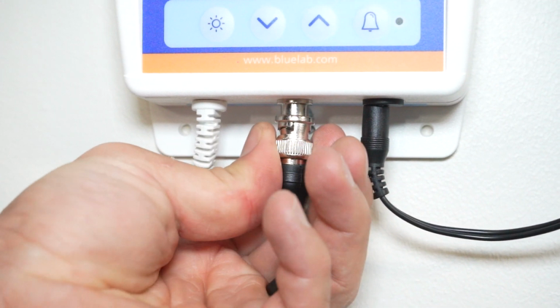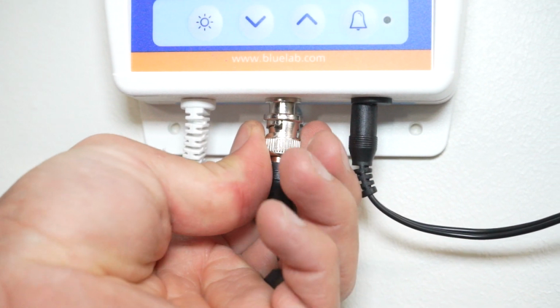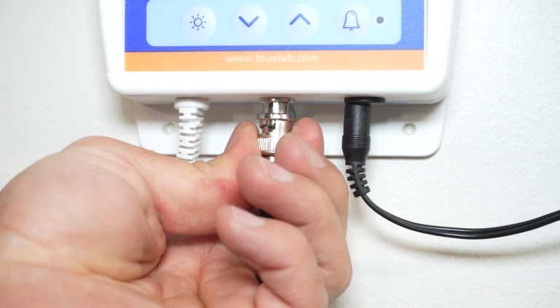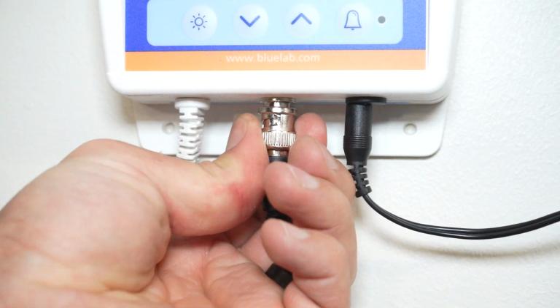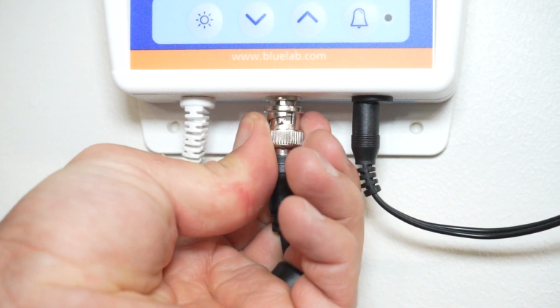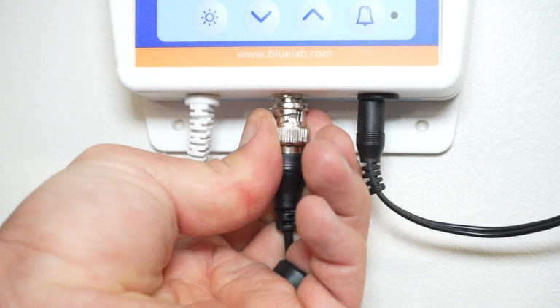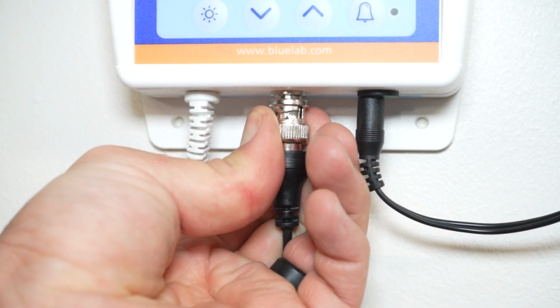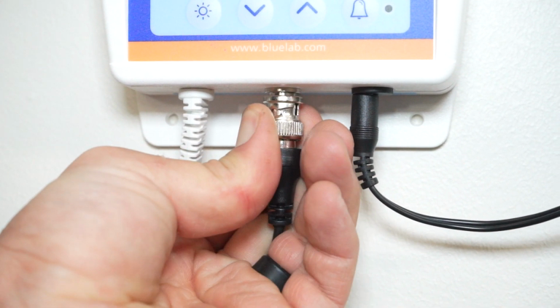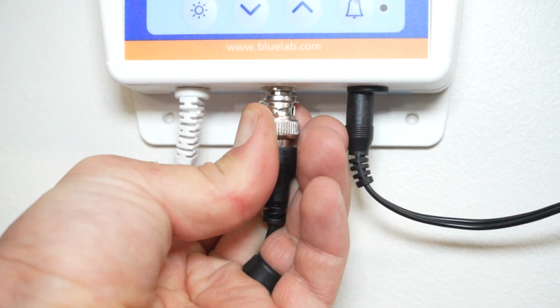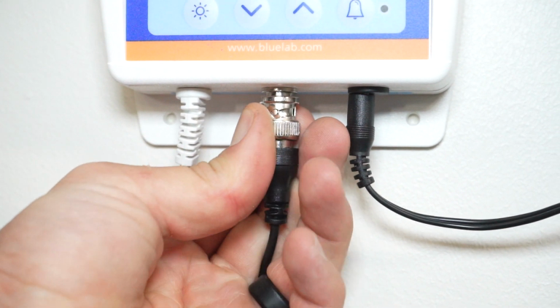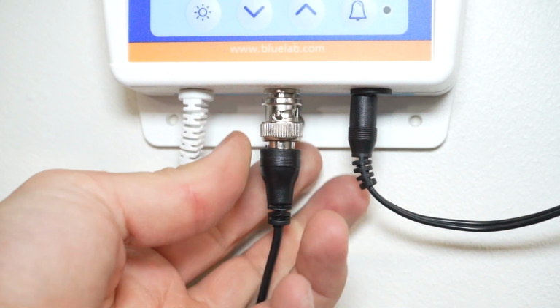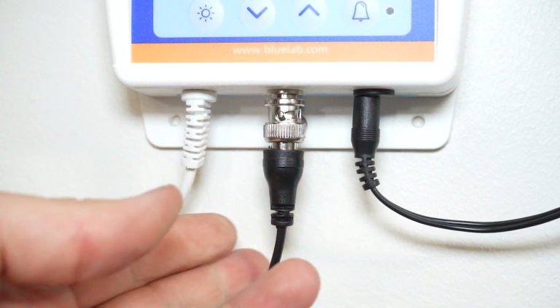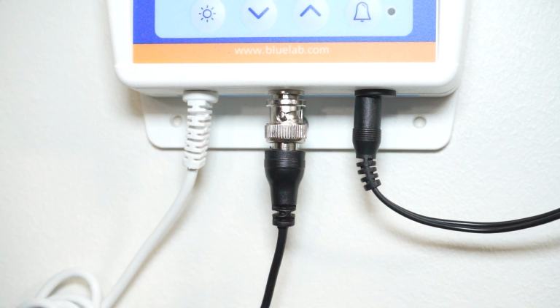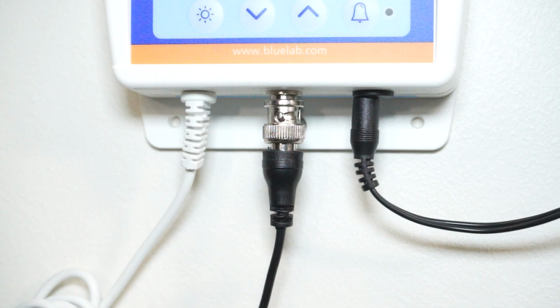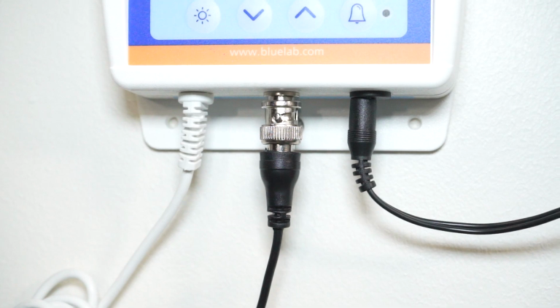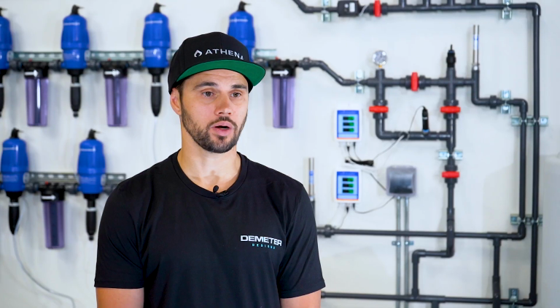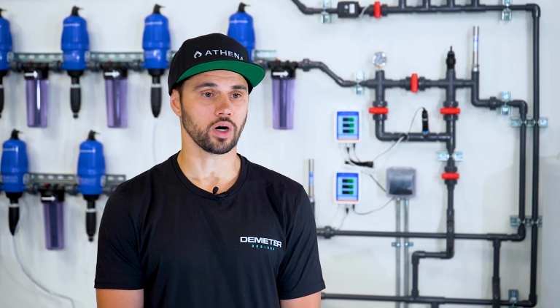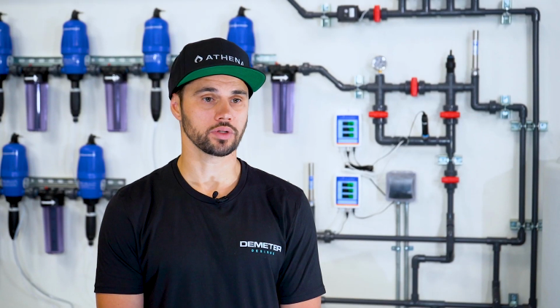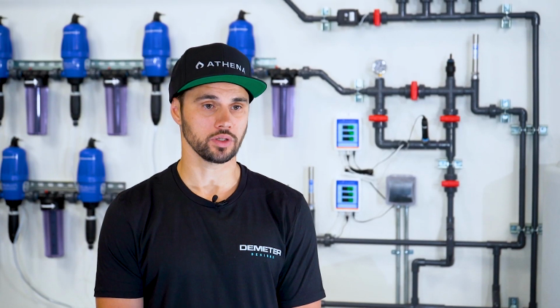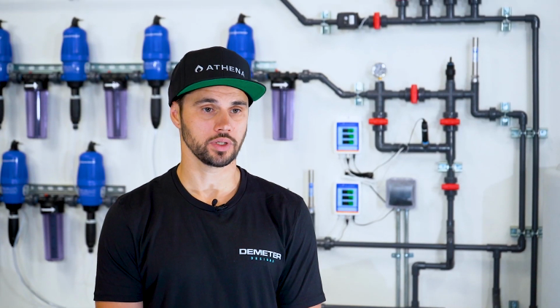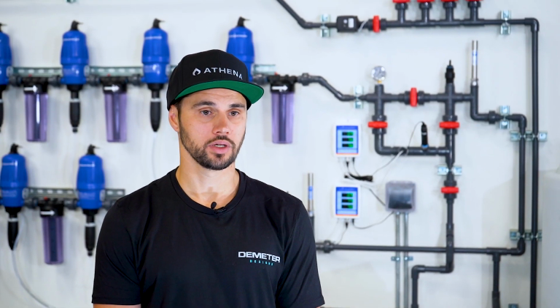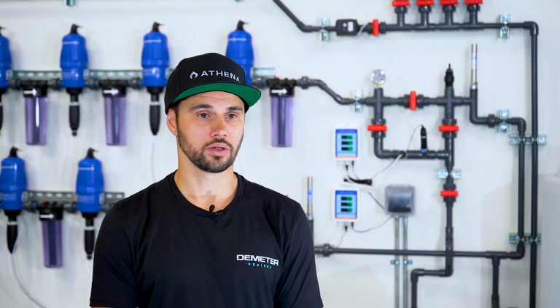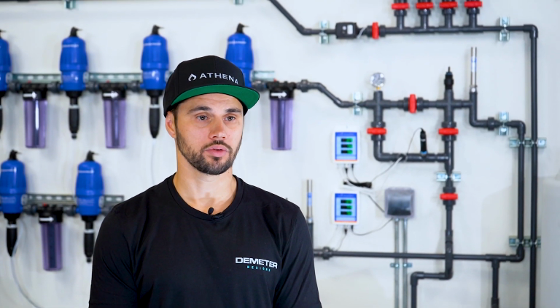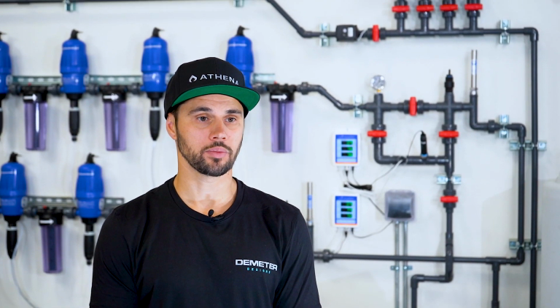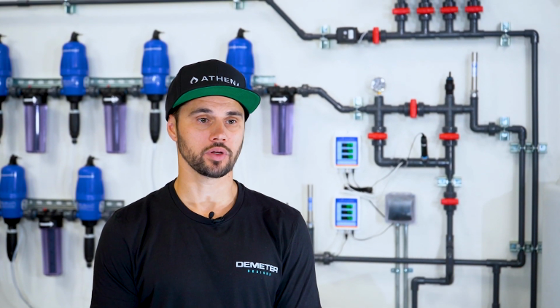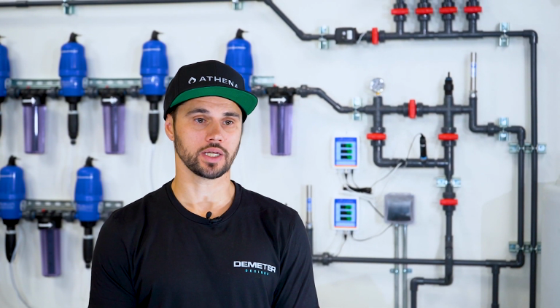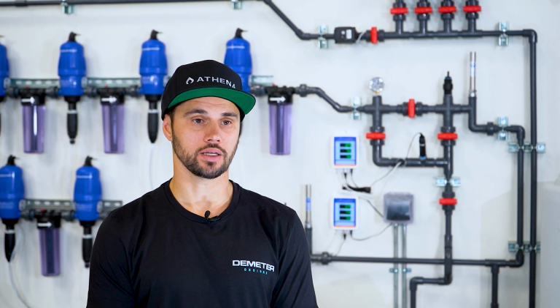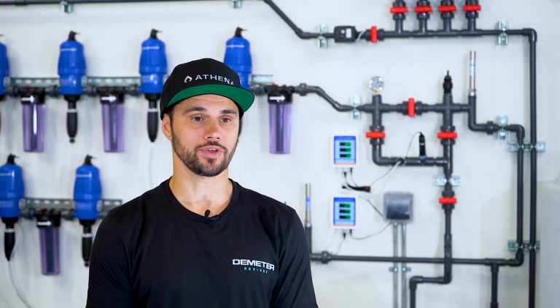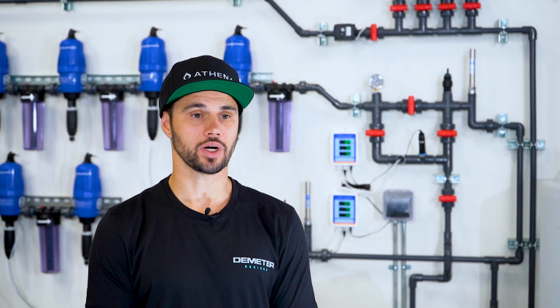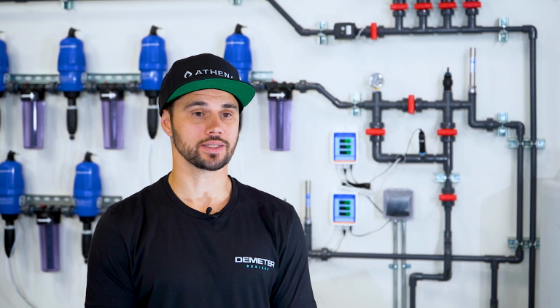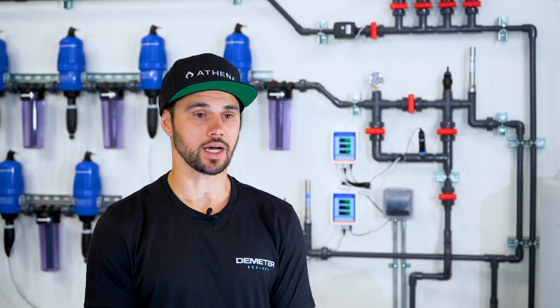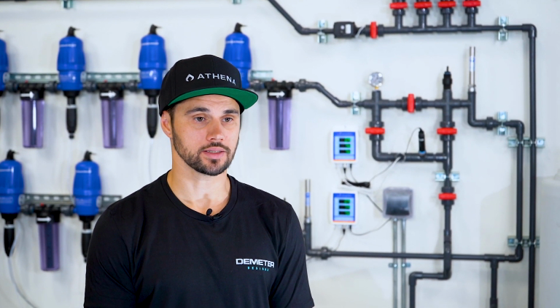Note that the pH probe cannot be left in the monitoring loop without water in the loop. Remember the old saying: if it dries, it dies.